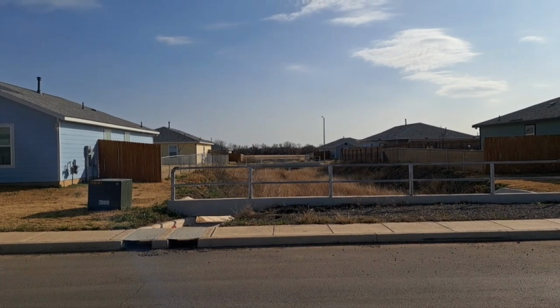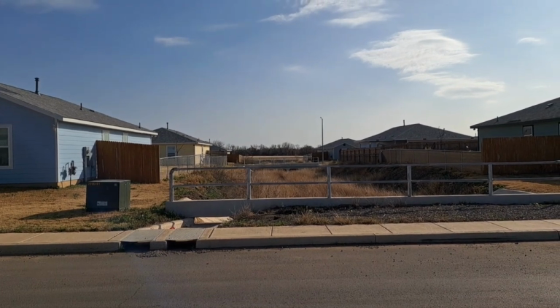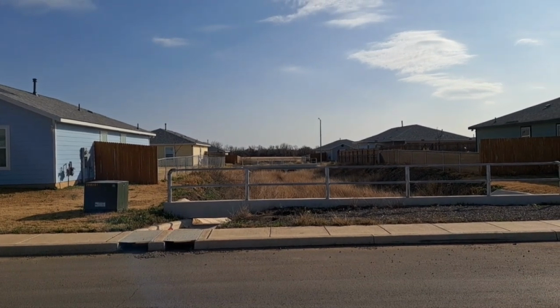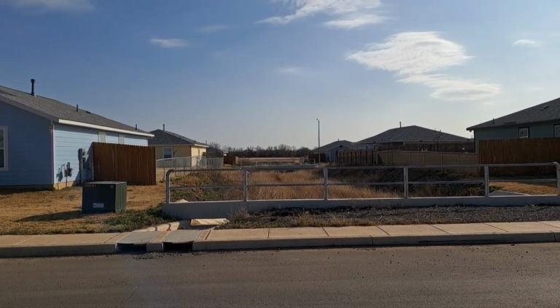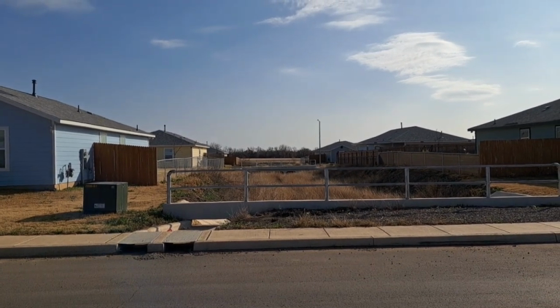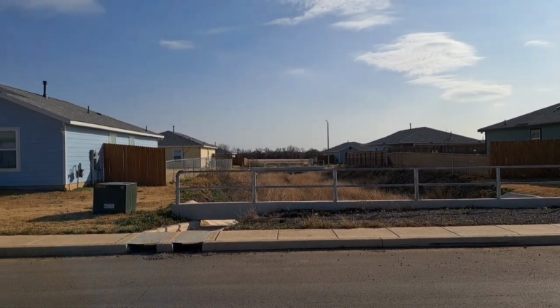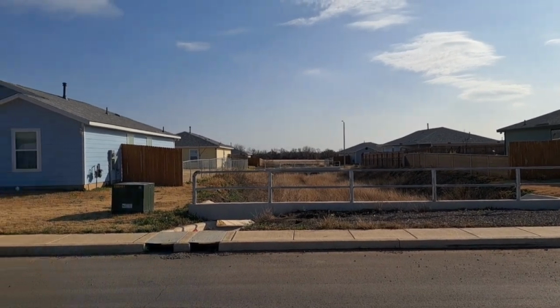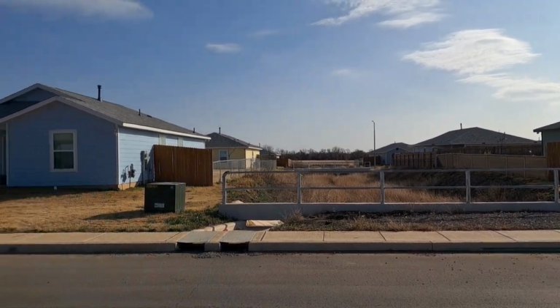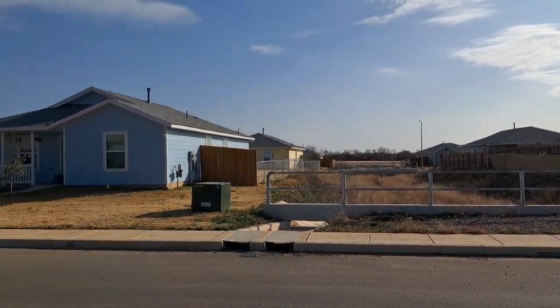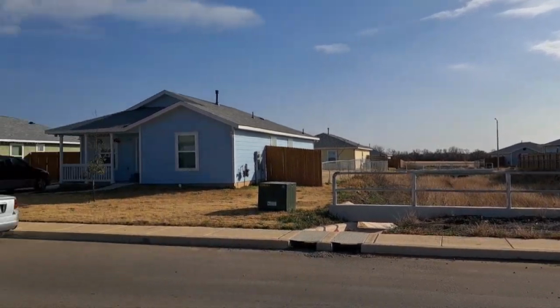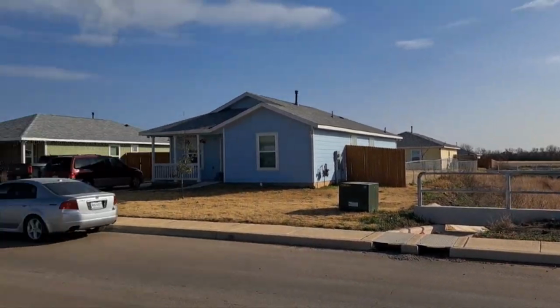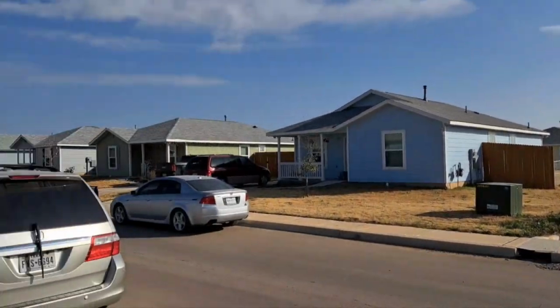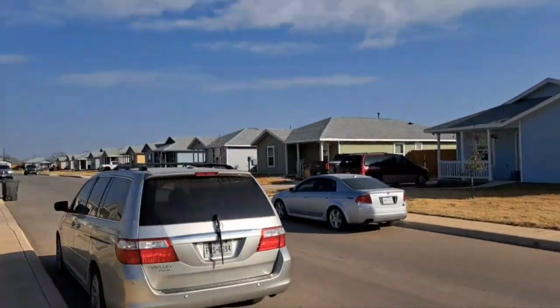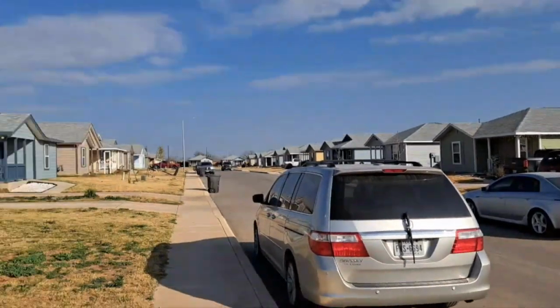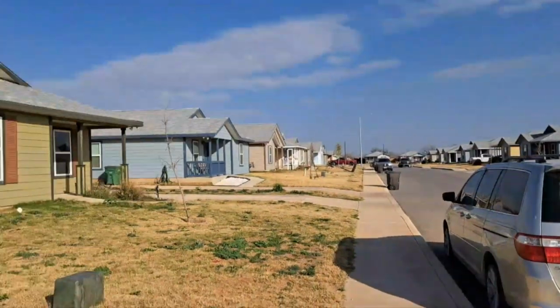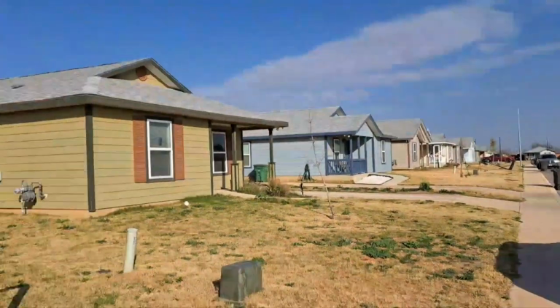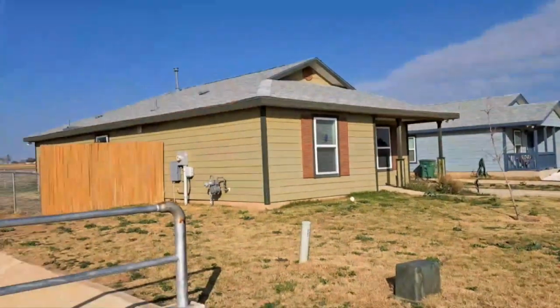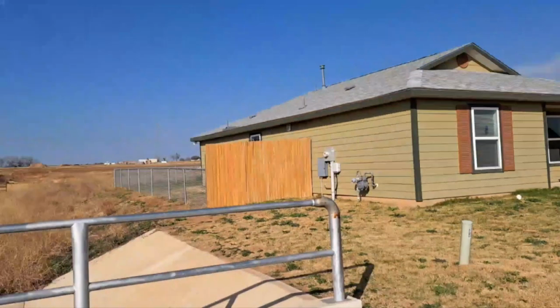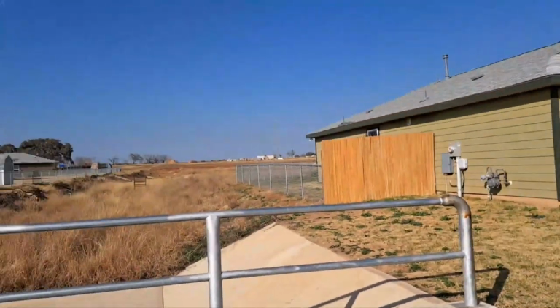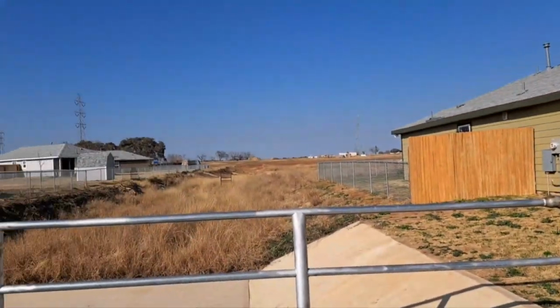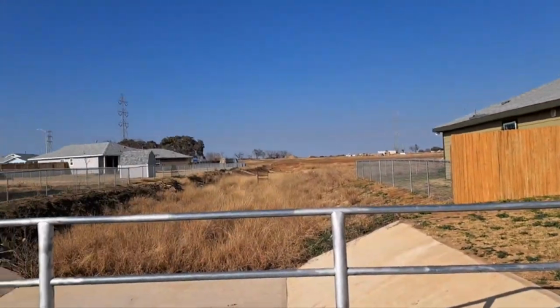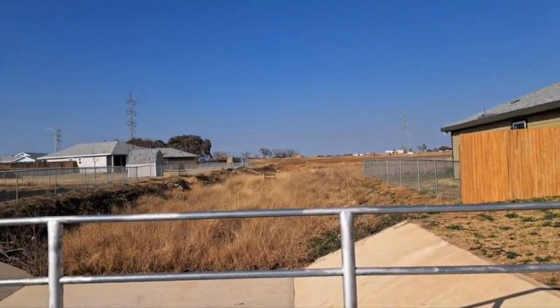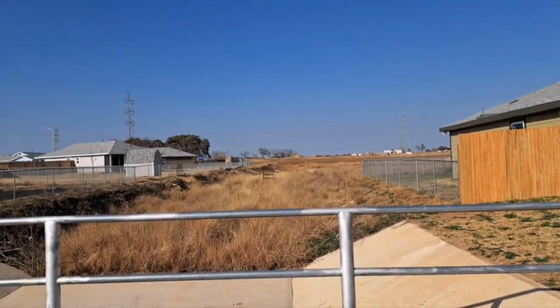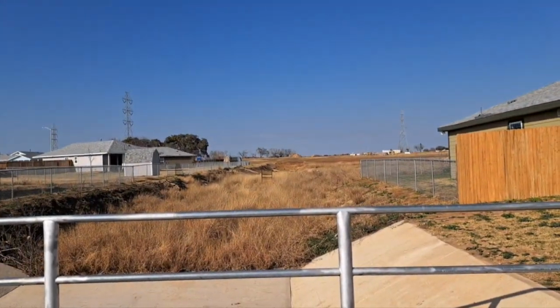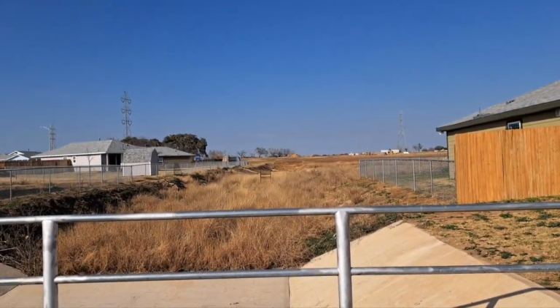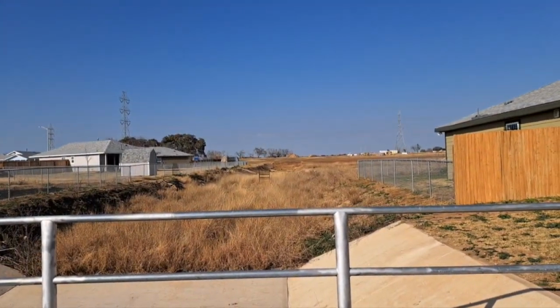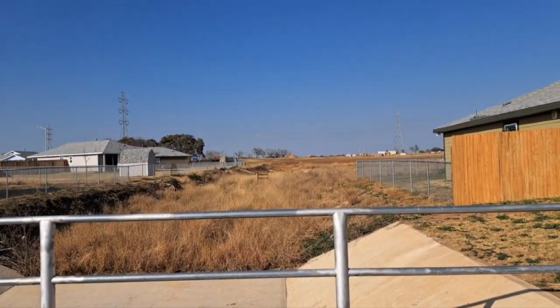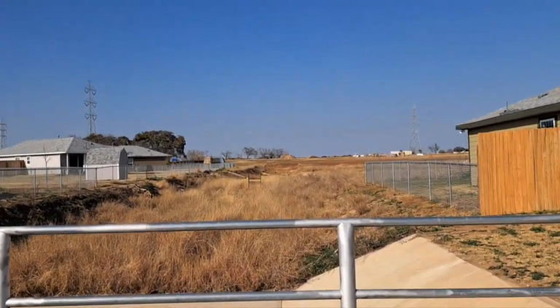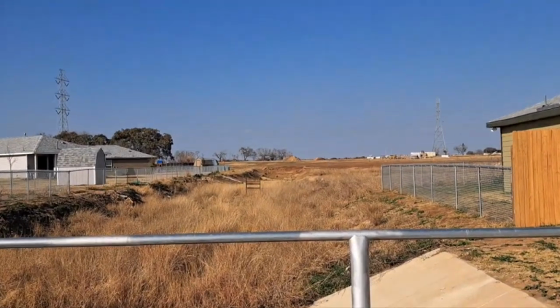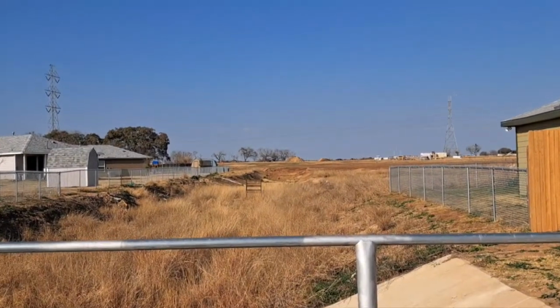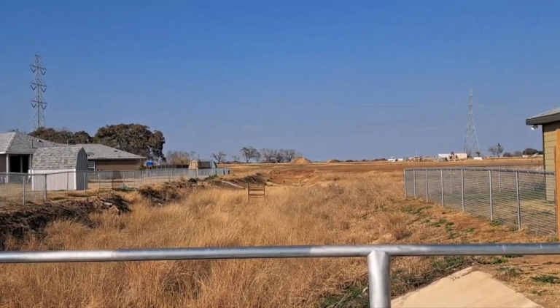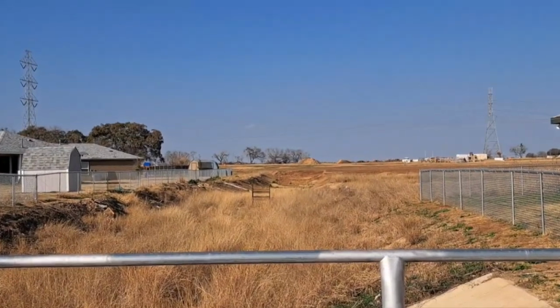Hello everyone, welcome back to a new video where I explore a cemetery in a neighborhood in the far south side of San Antonio, Texas.